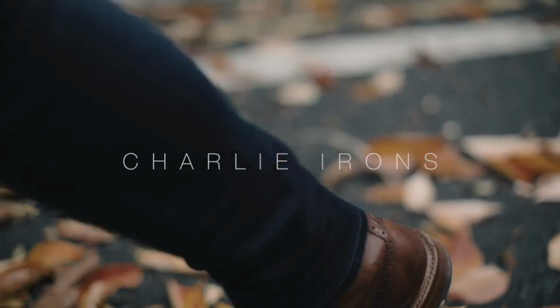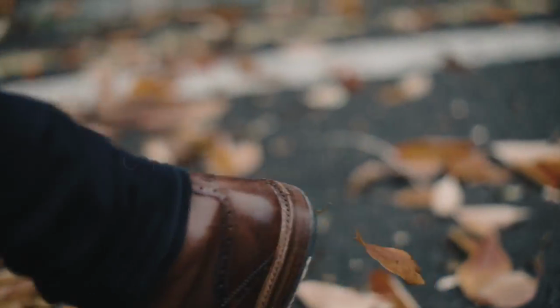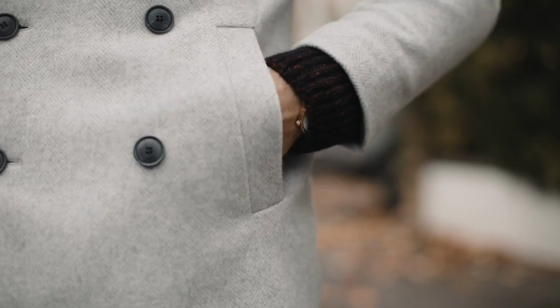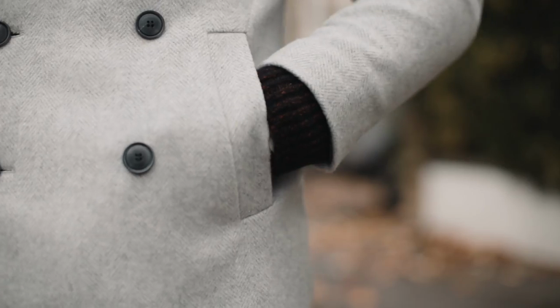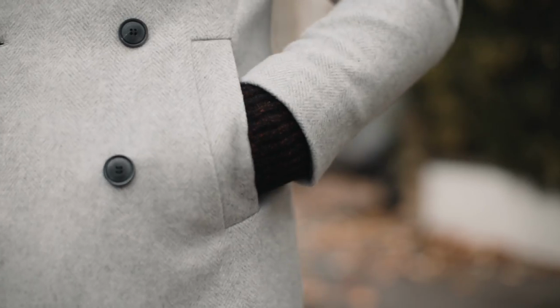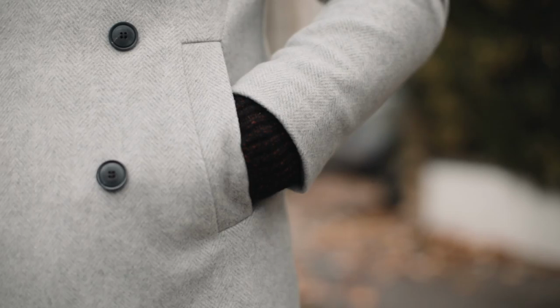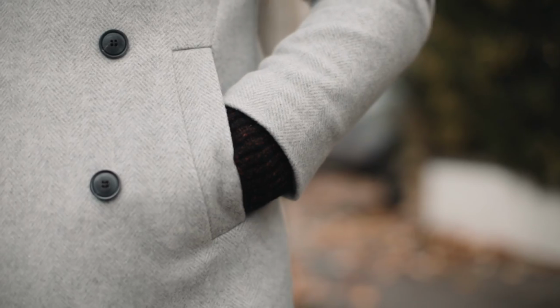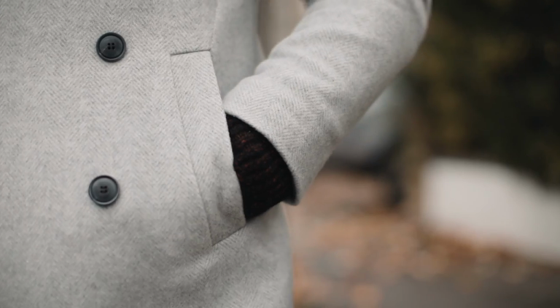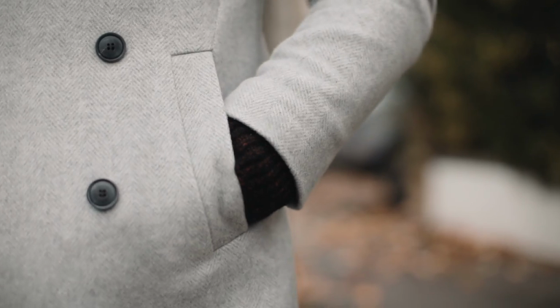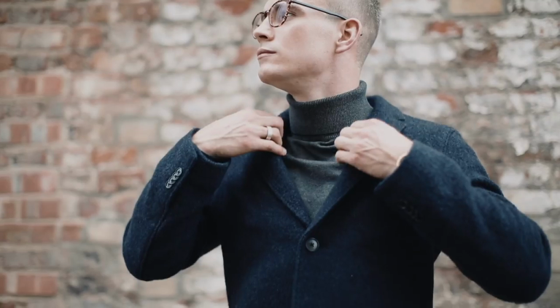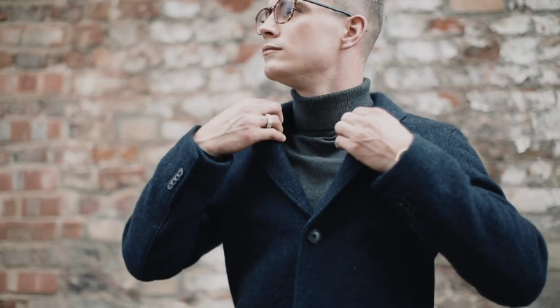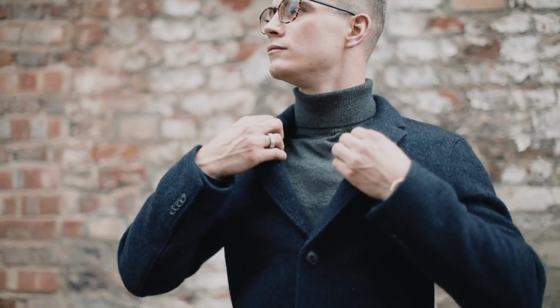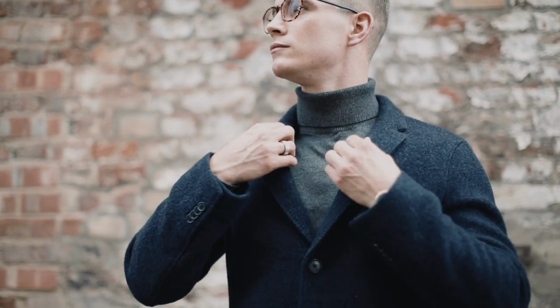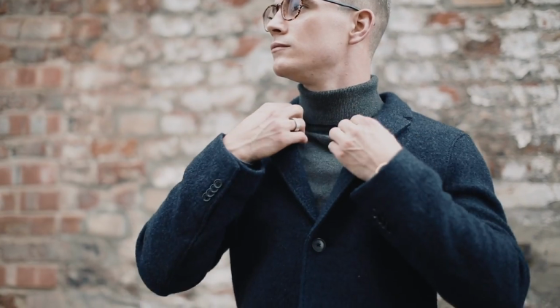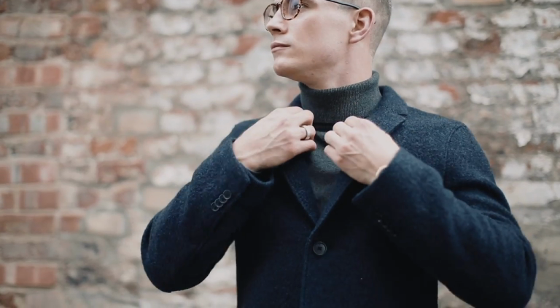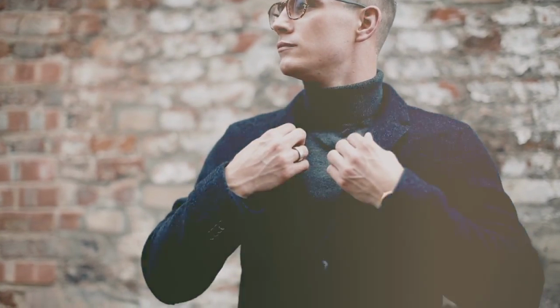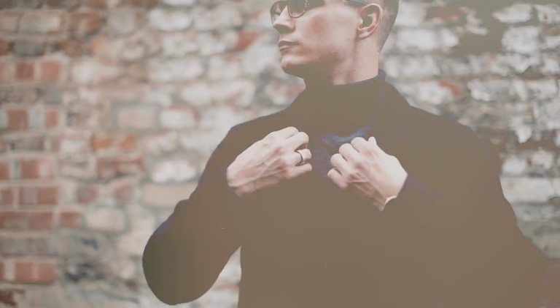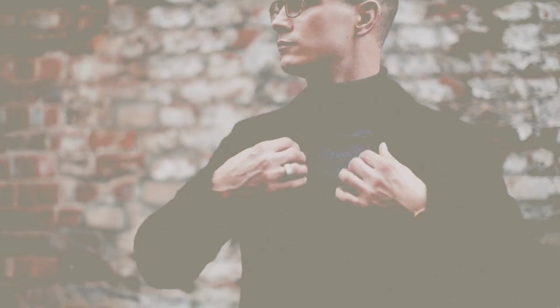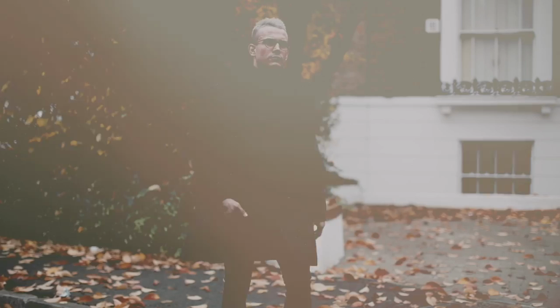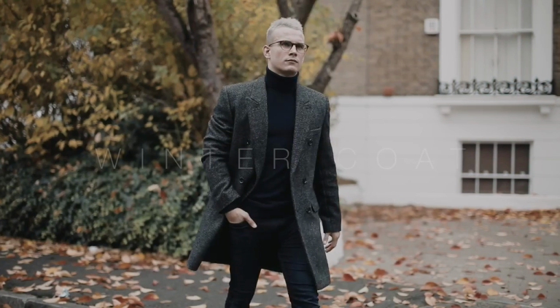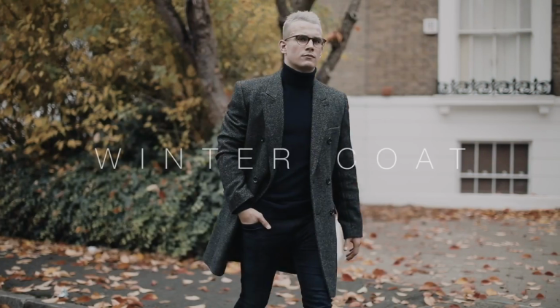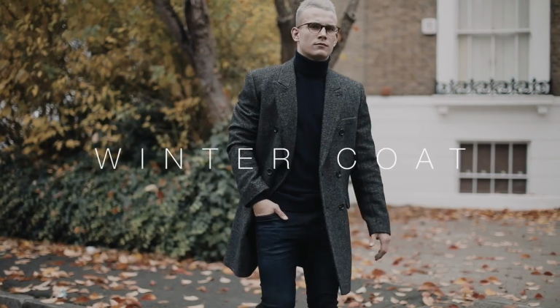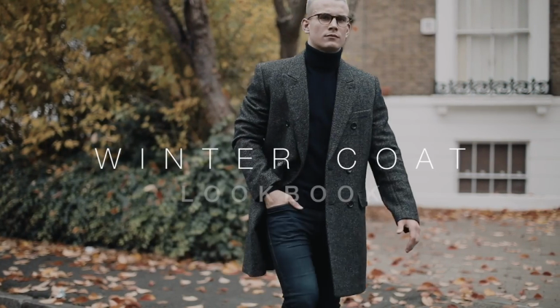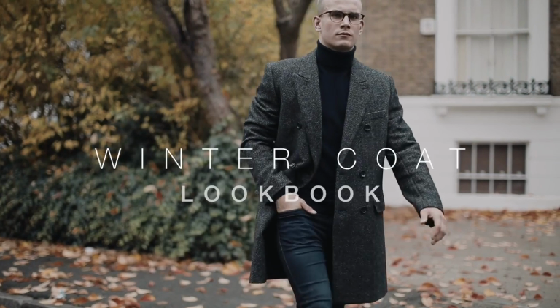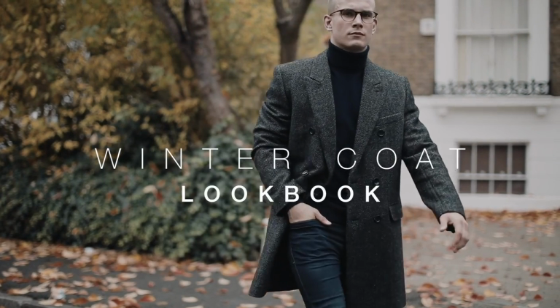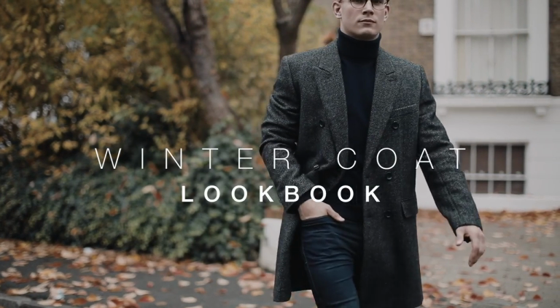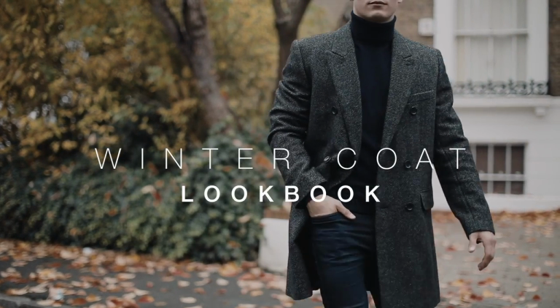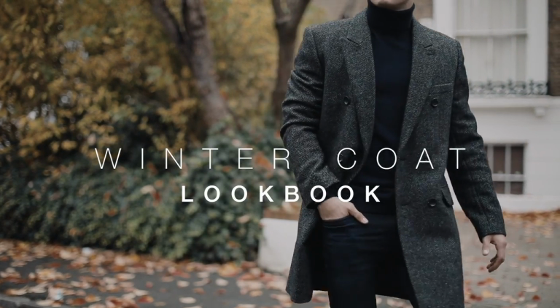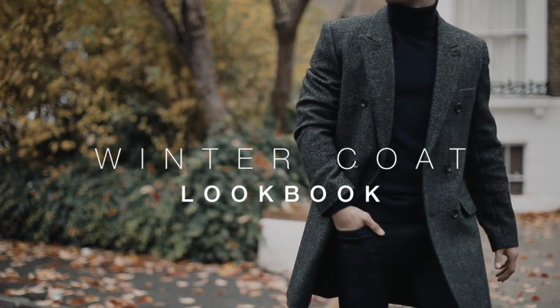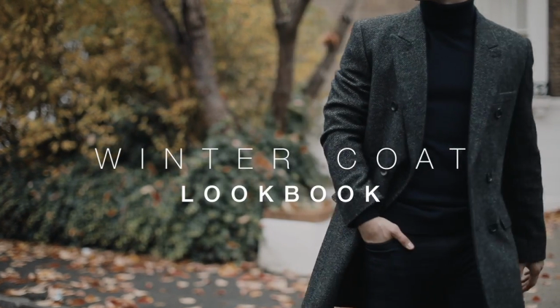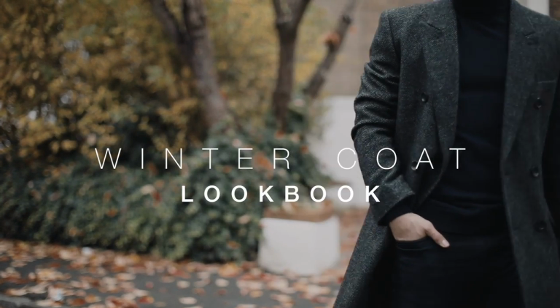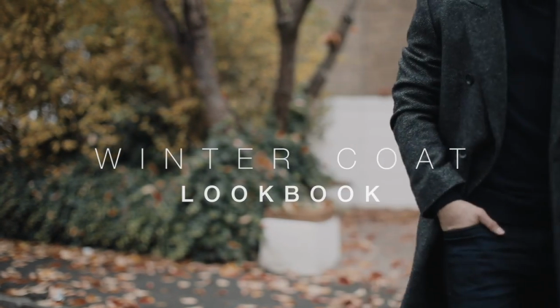Today's video is all about winter fashion — five coats to get you through the colder months and keep you looking slick.